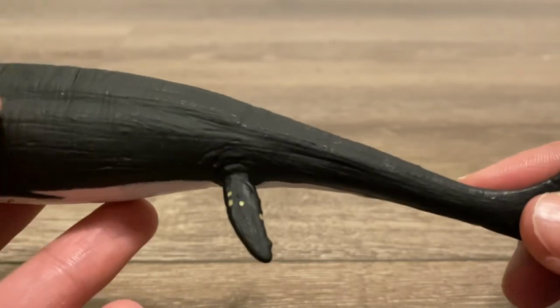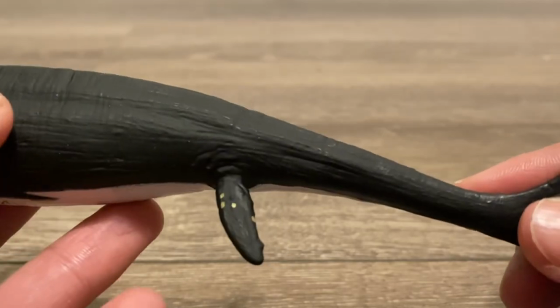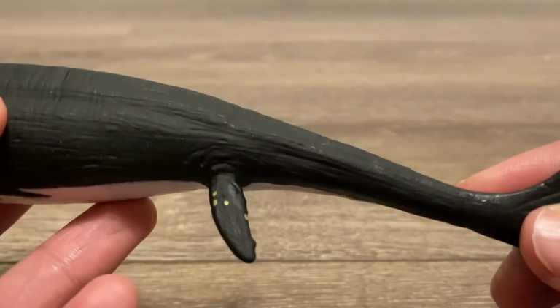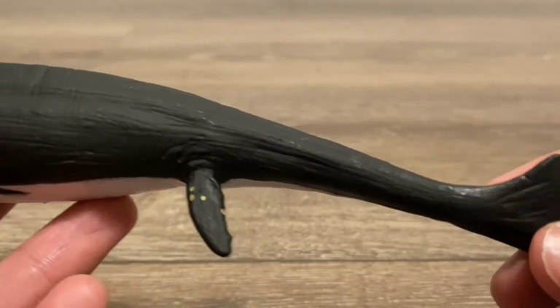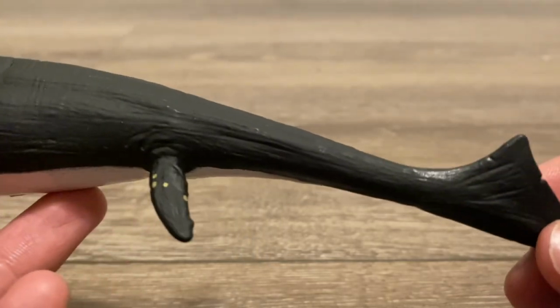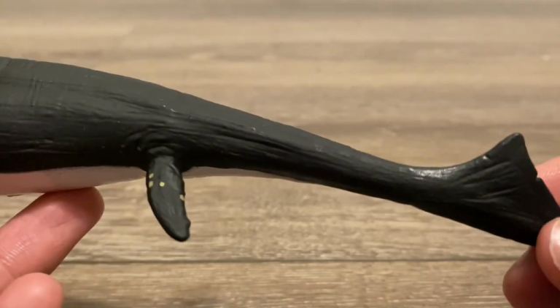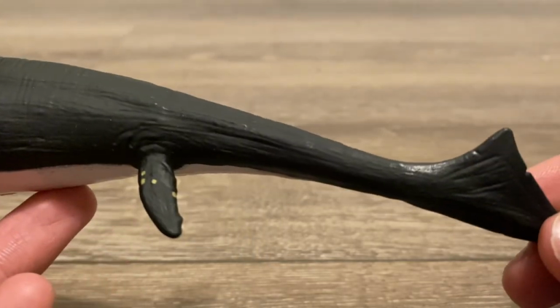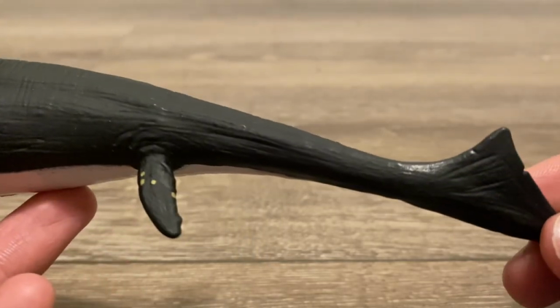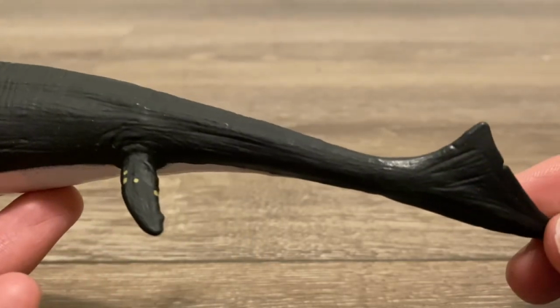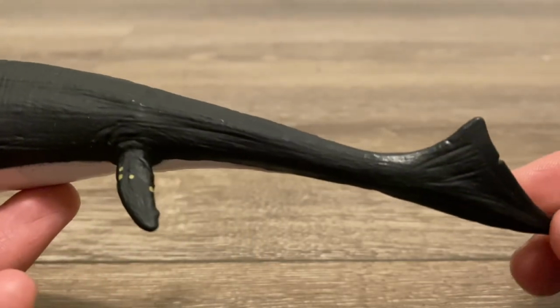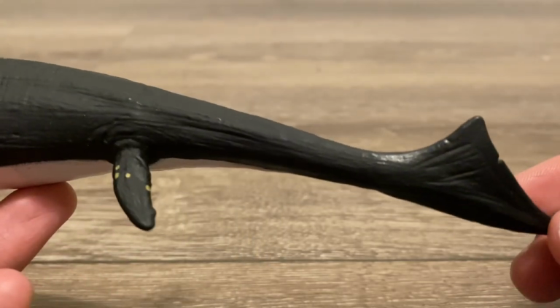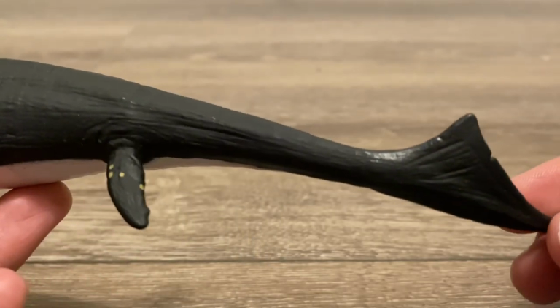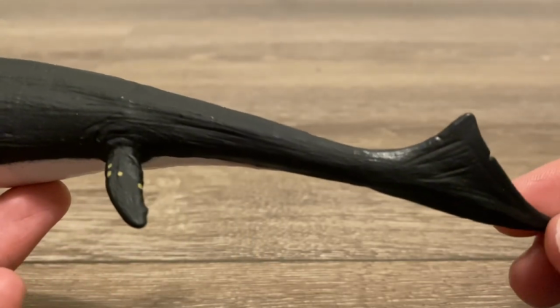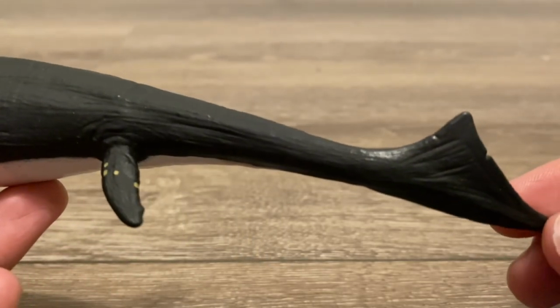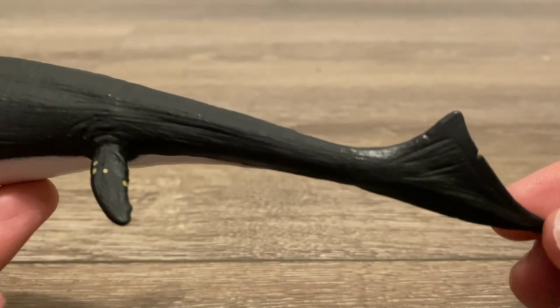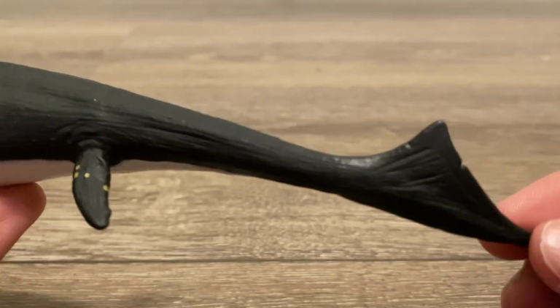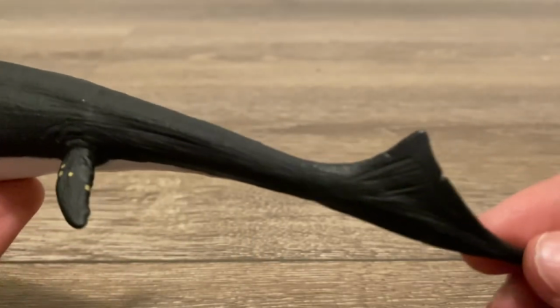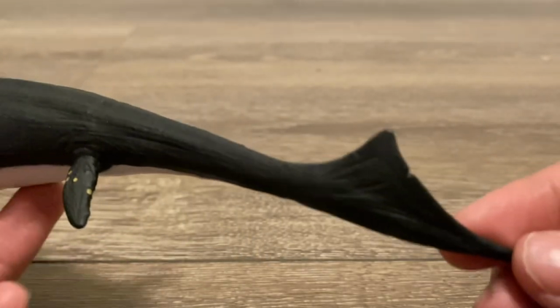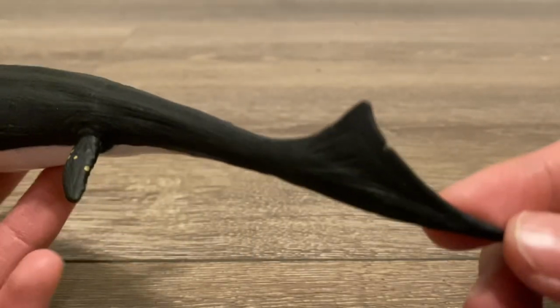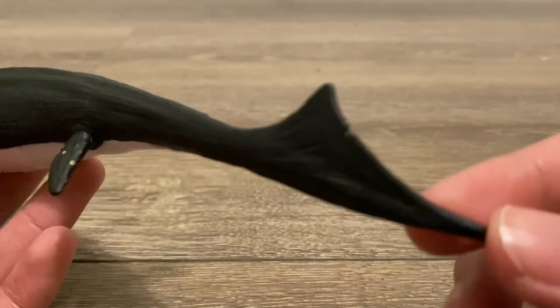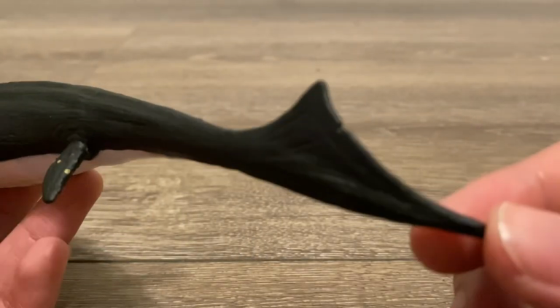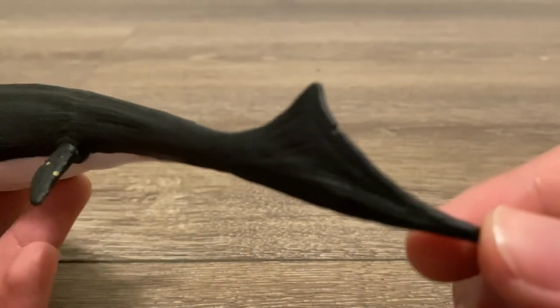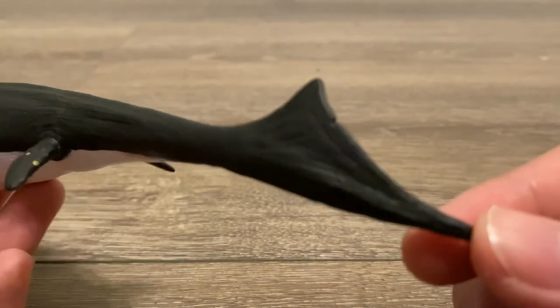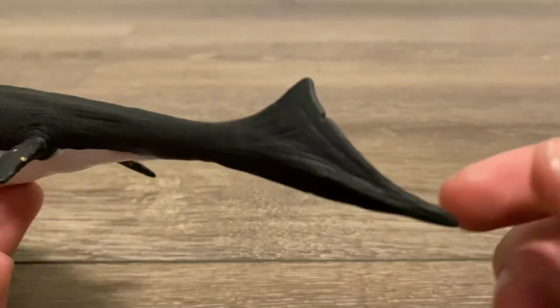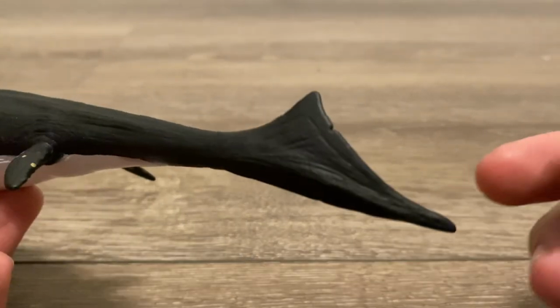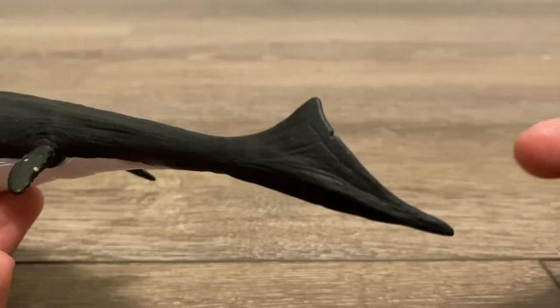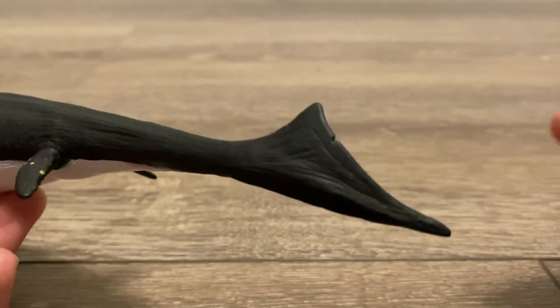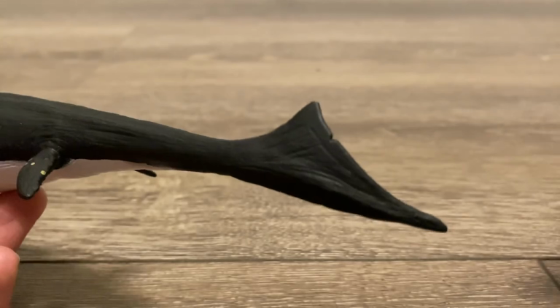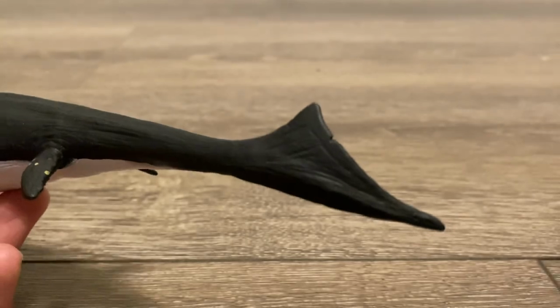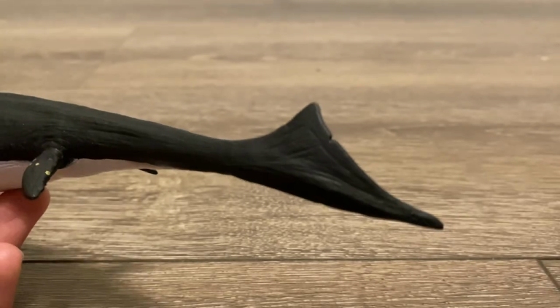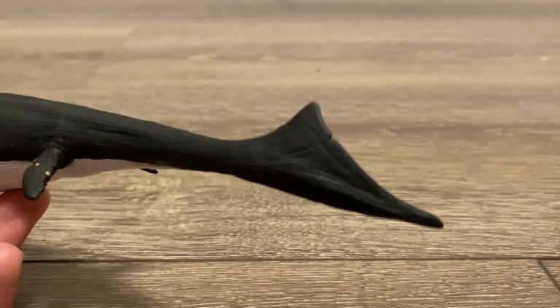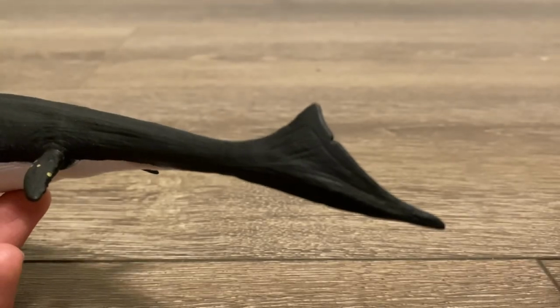And then going down, there's the relatively short tail and the vertical tail flukes.